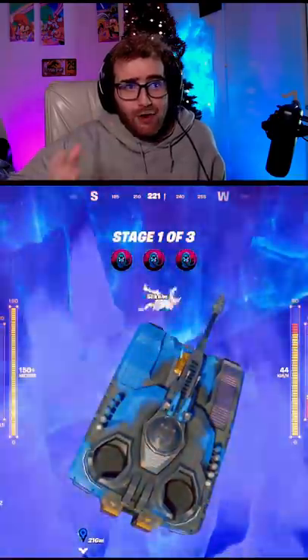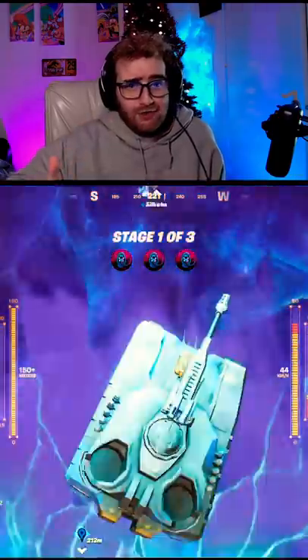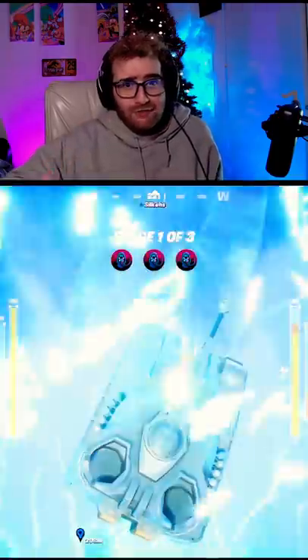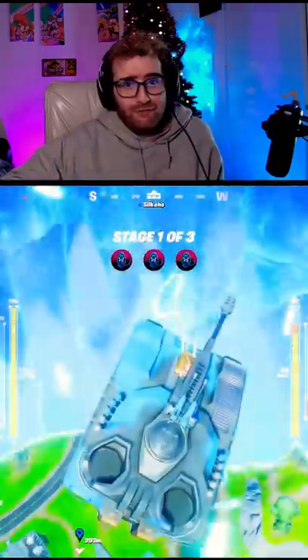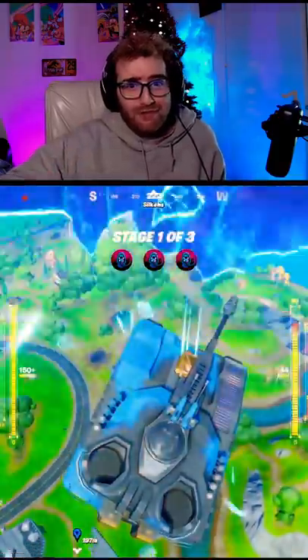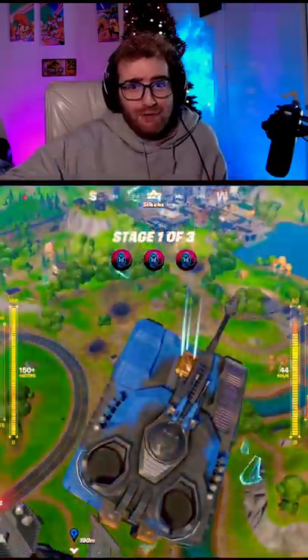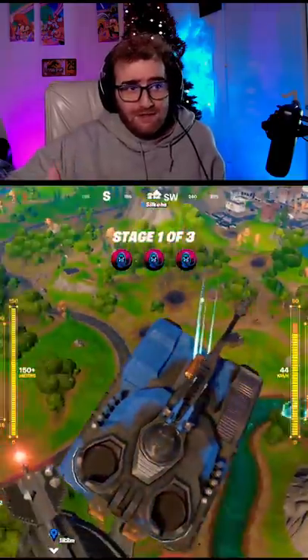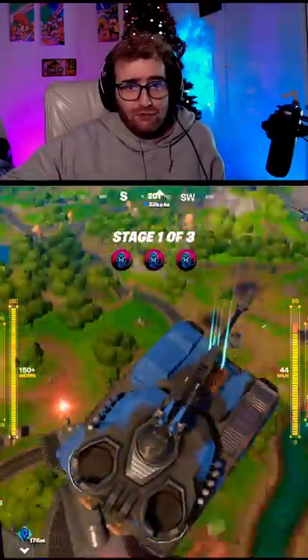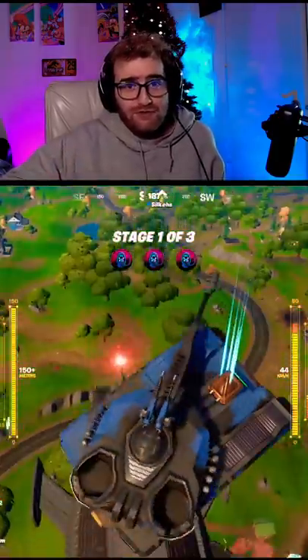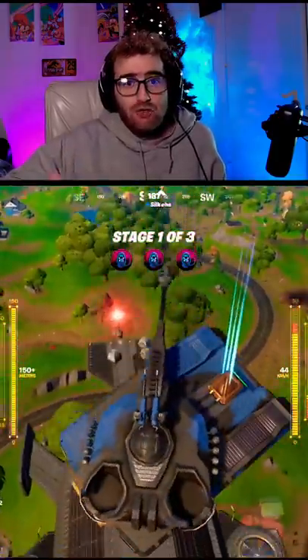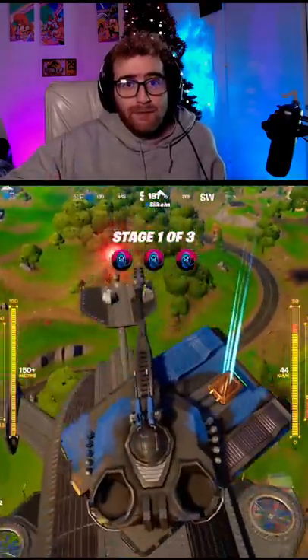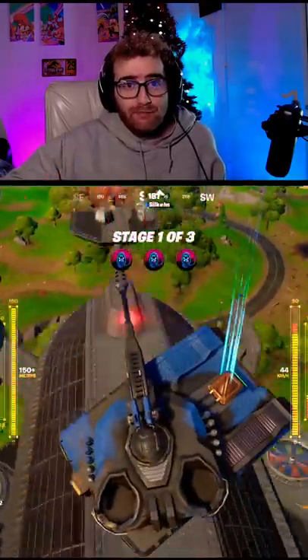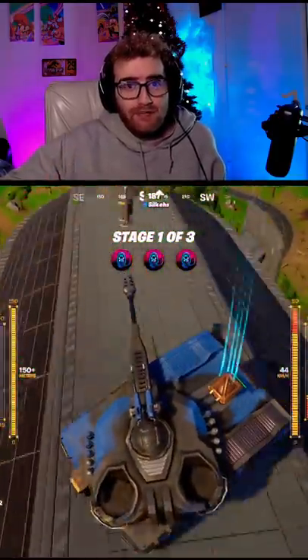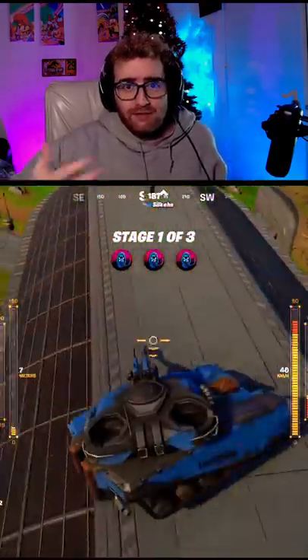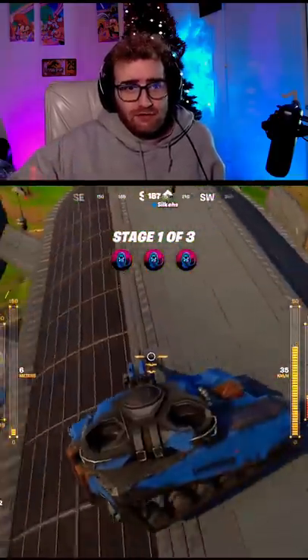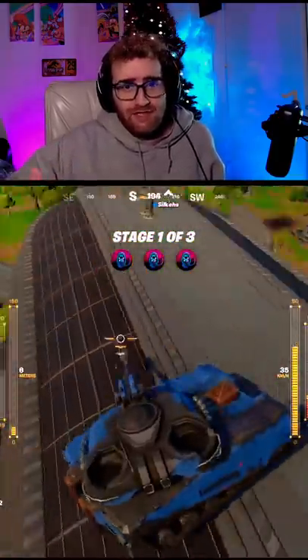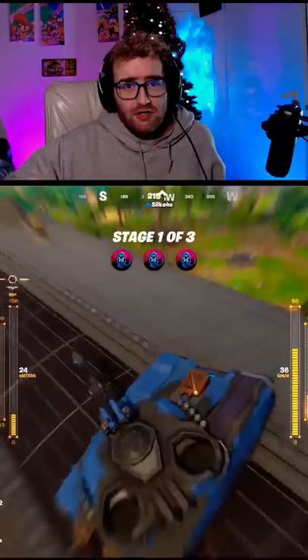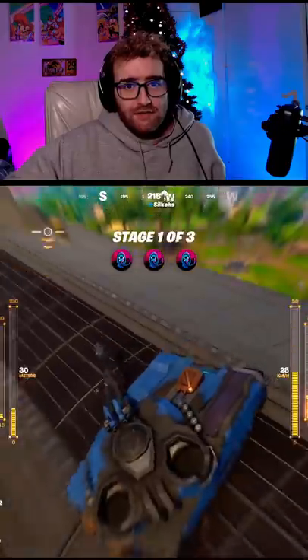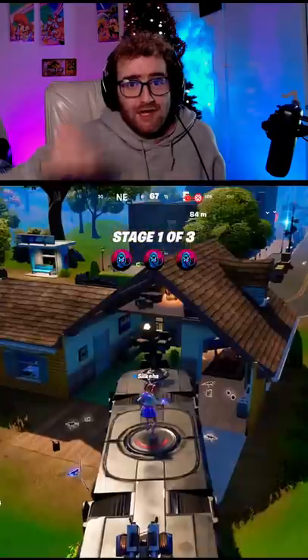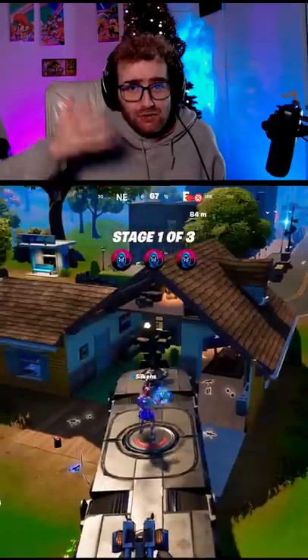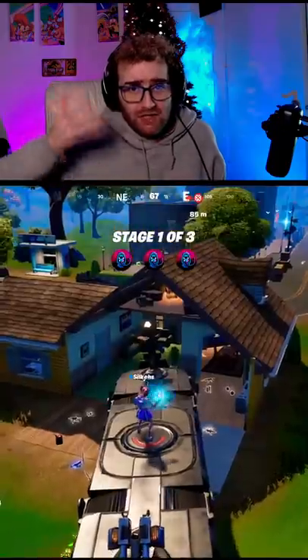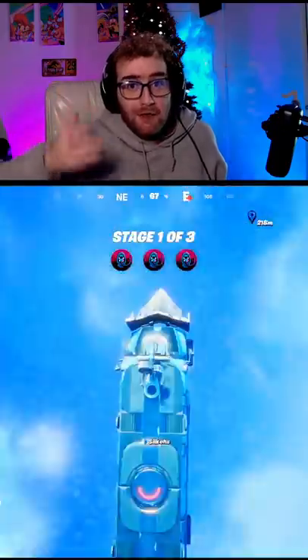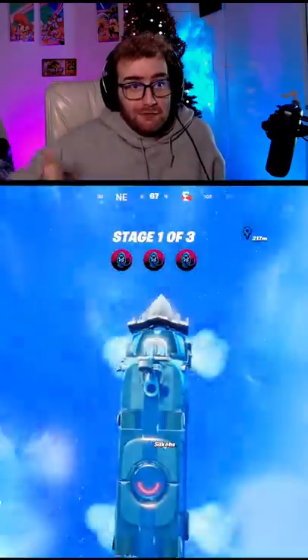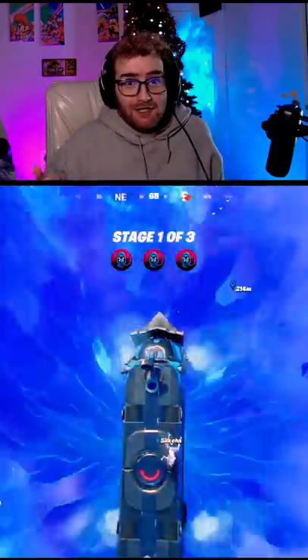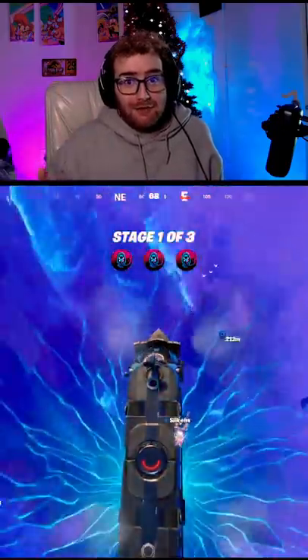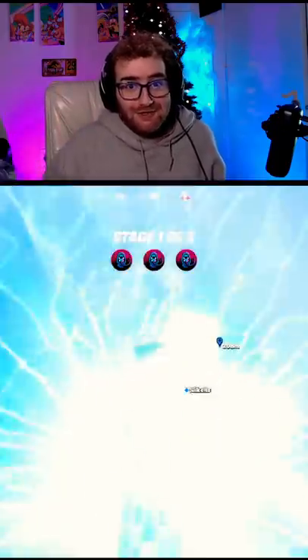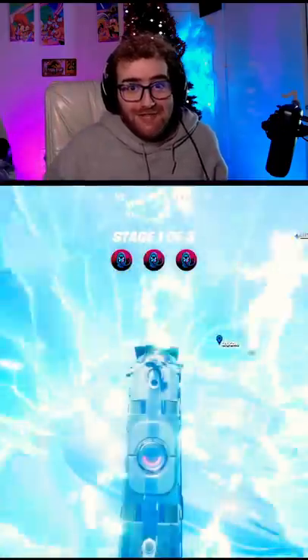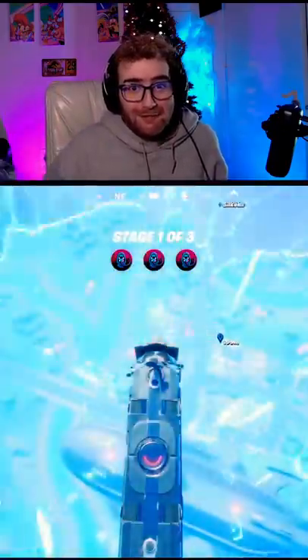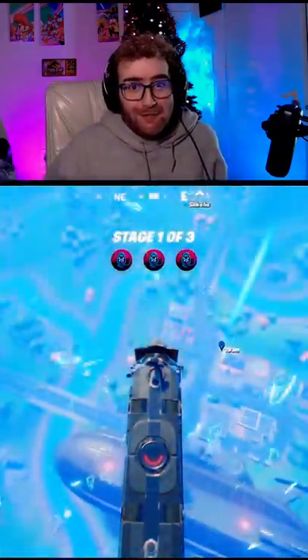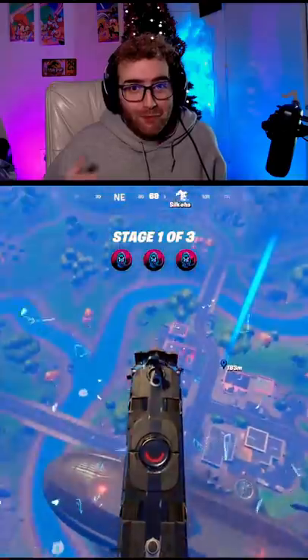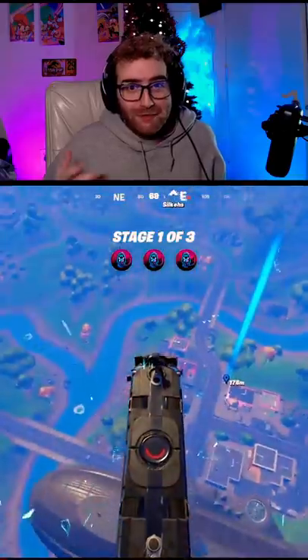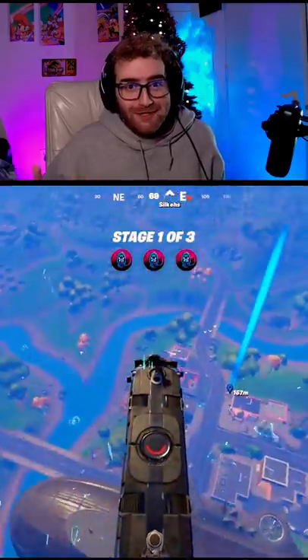All you need is a rift to go. Since the rifts take you above the blimp, as long as you're standing on the vehicle and you use it, then you're going to get launched on top of the blimp with your vehicle.